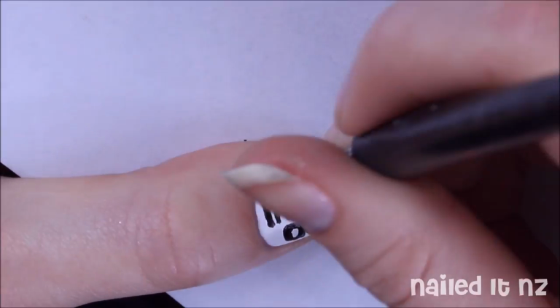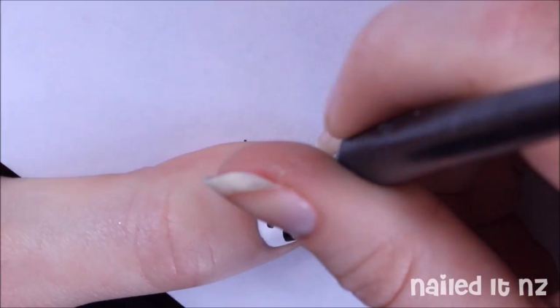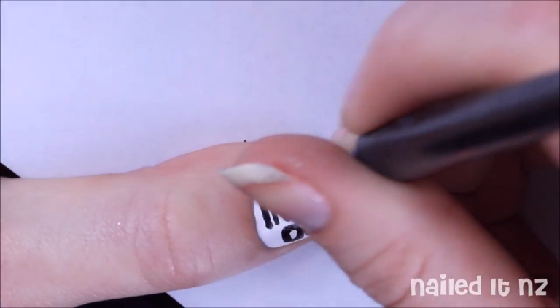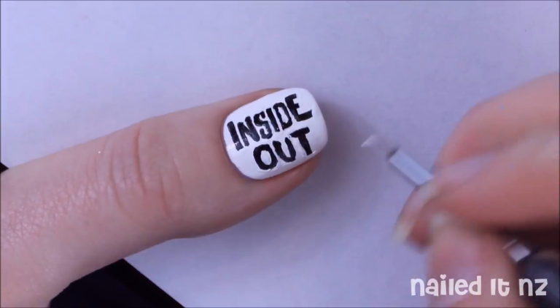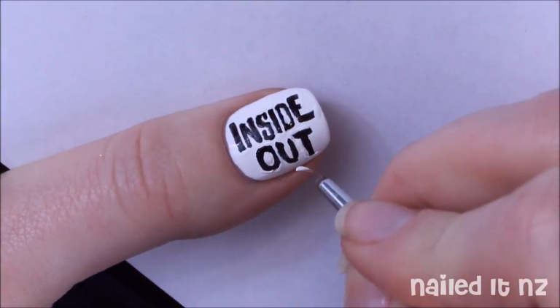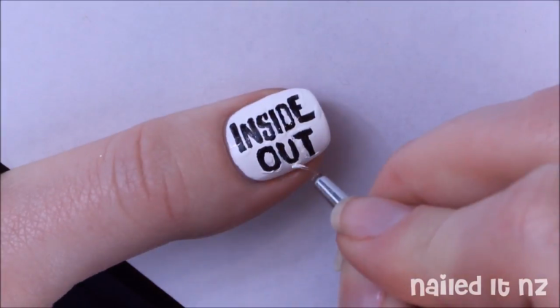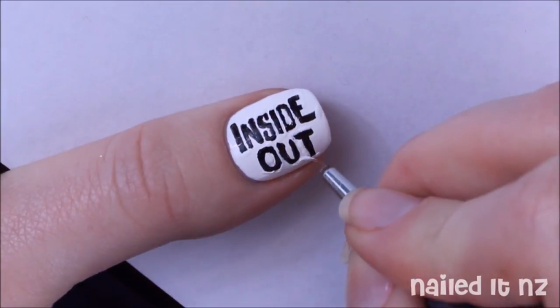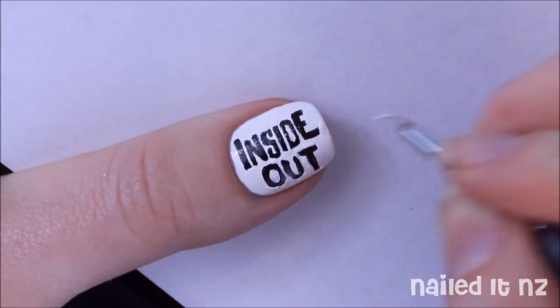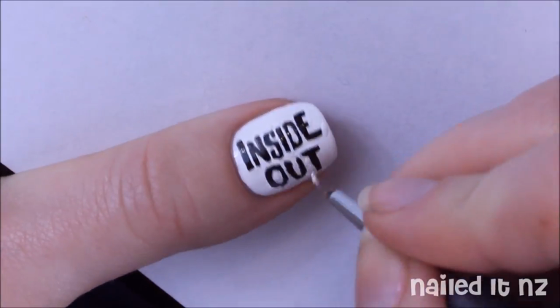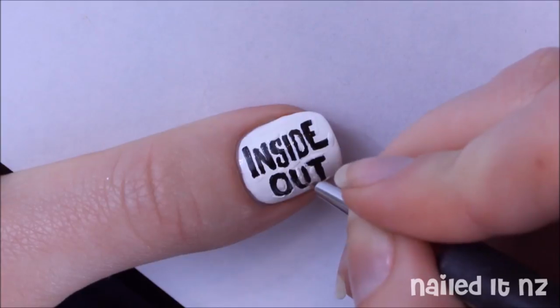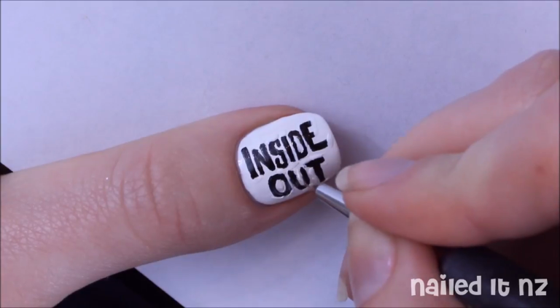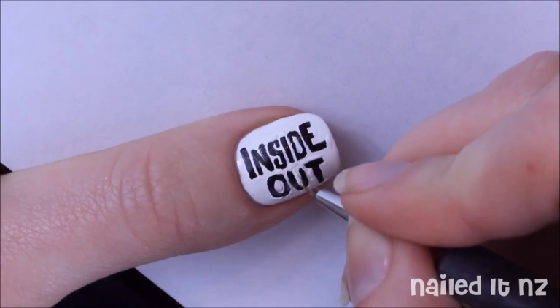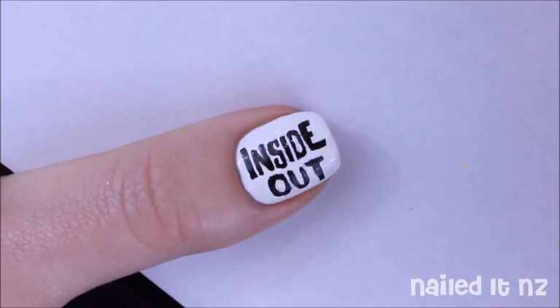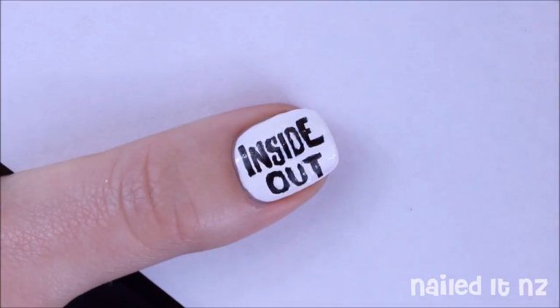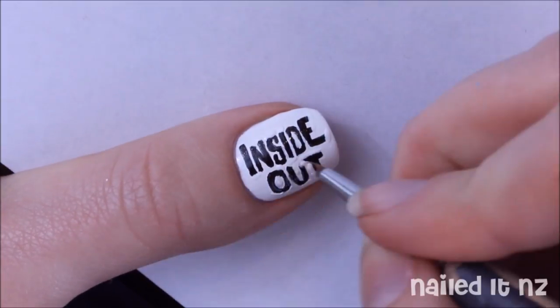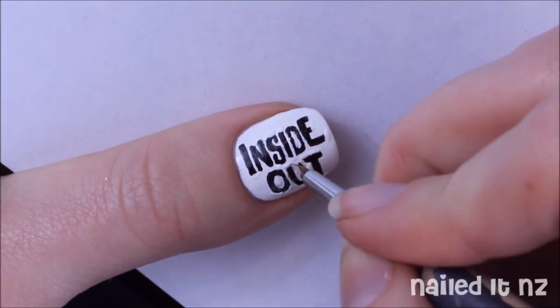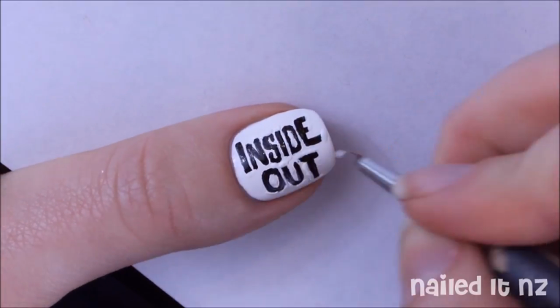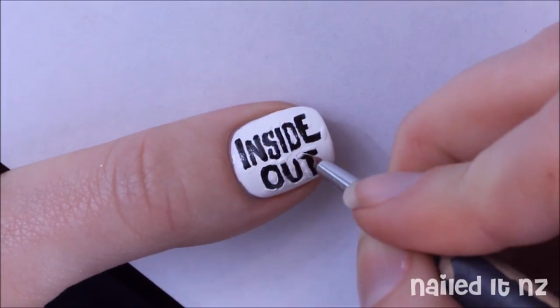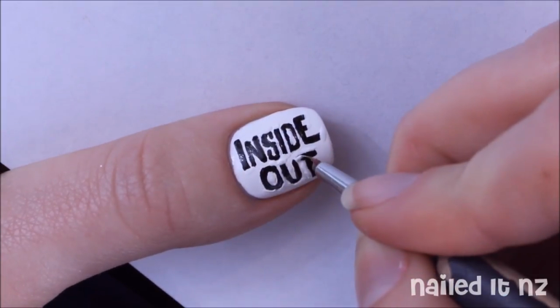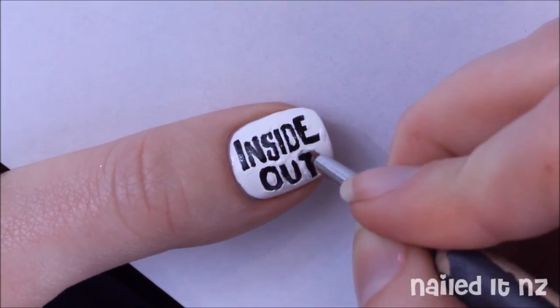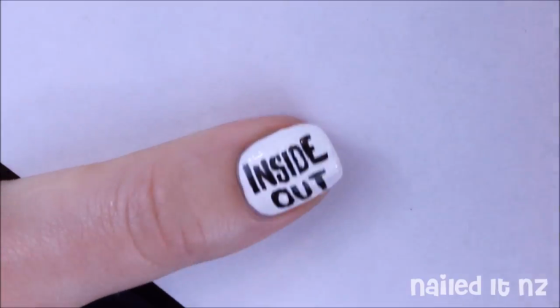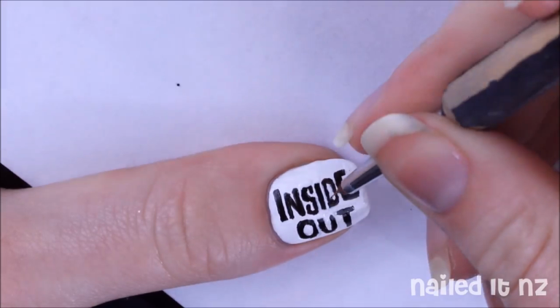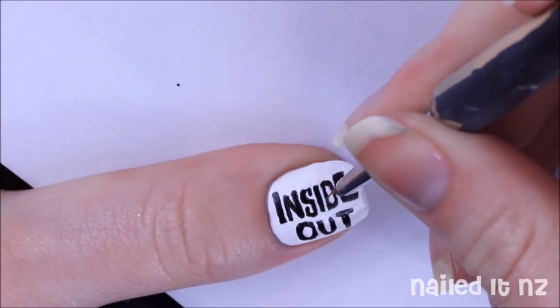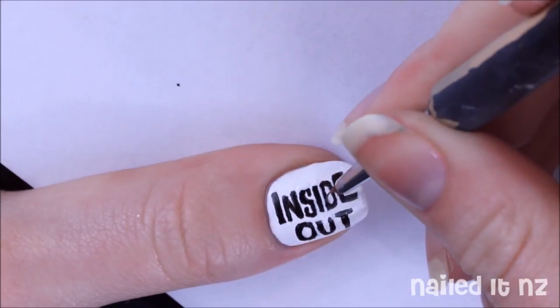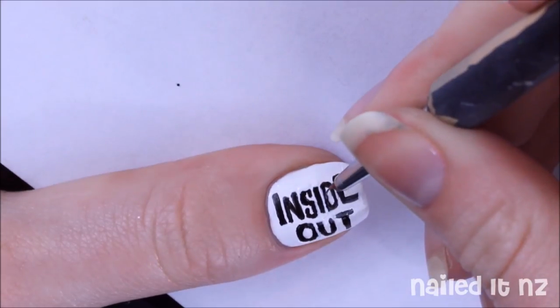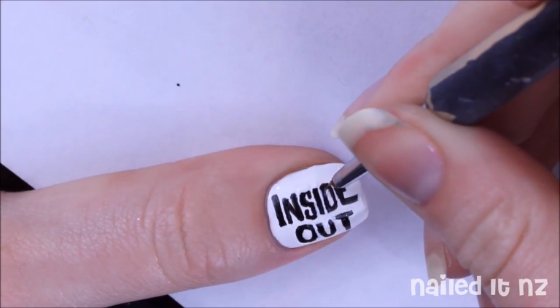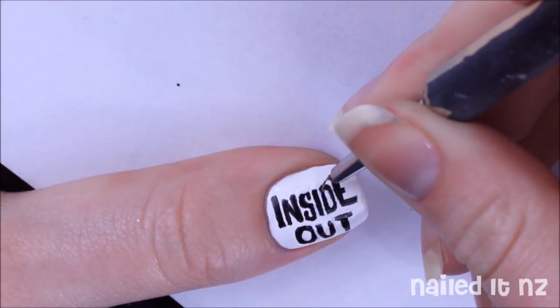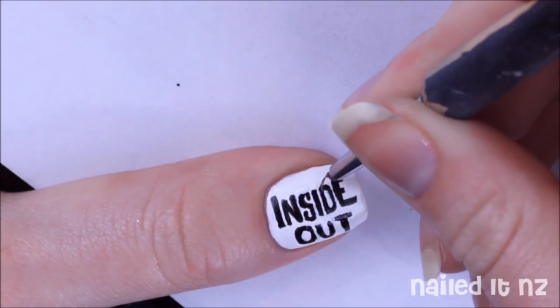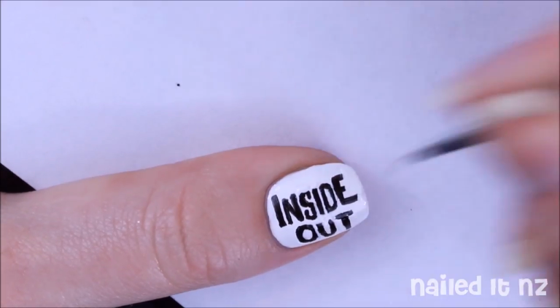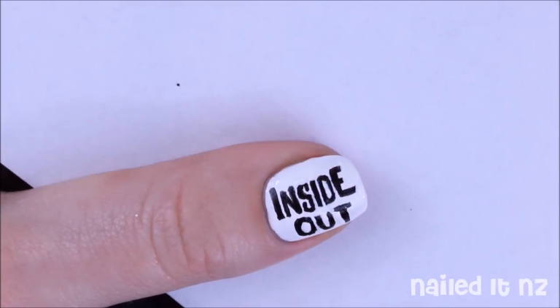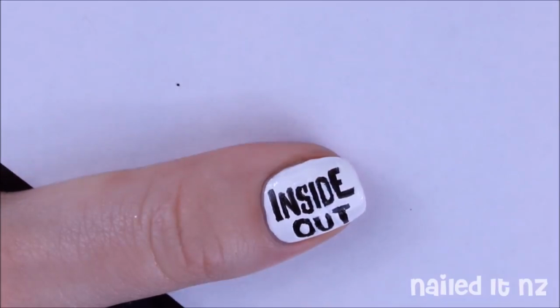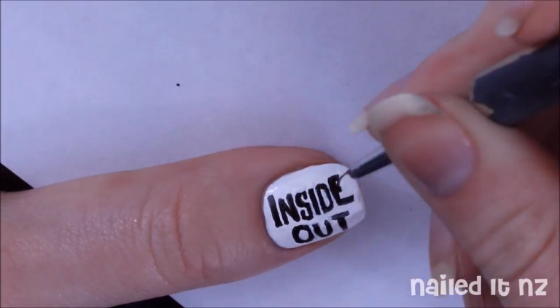Alright, so I'm just finishing off the white and then I will touch up some of the black, and then this nail is done.